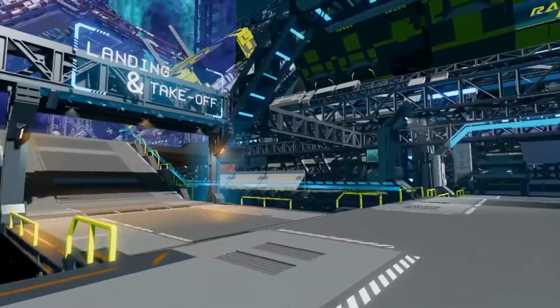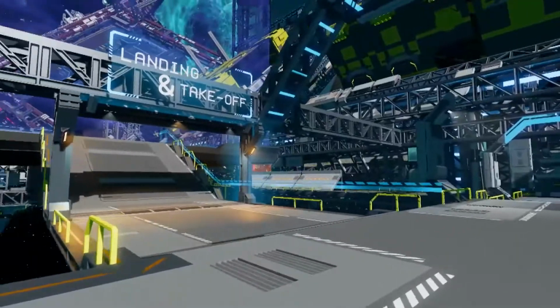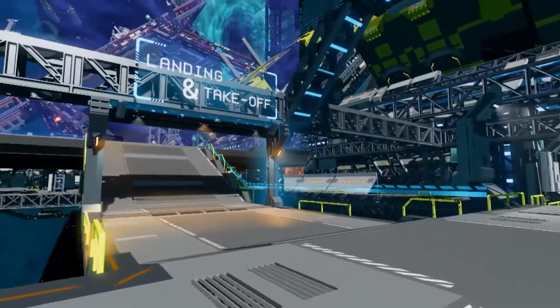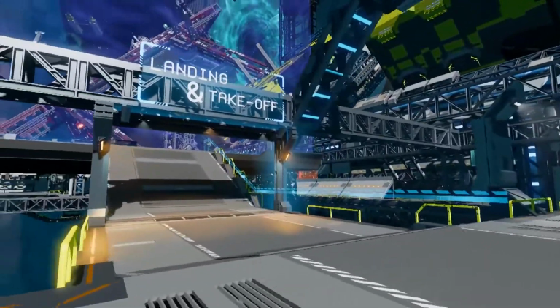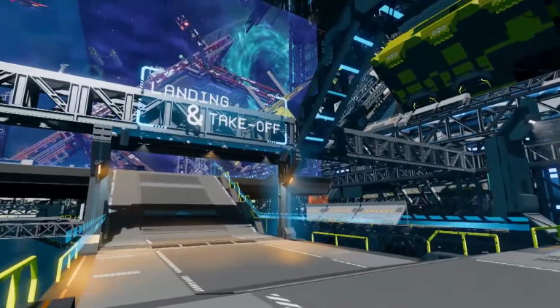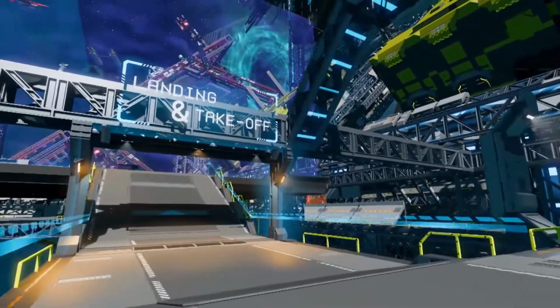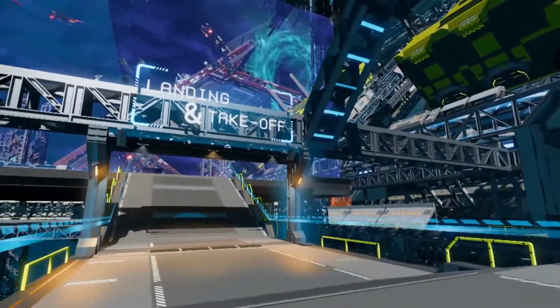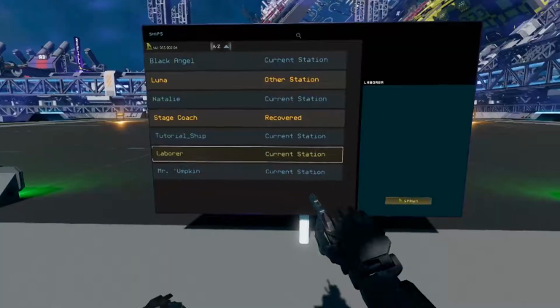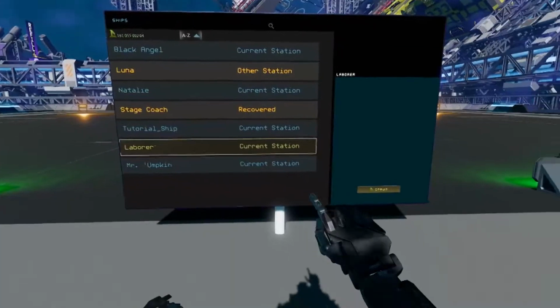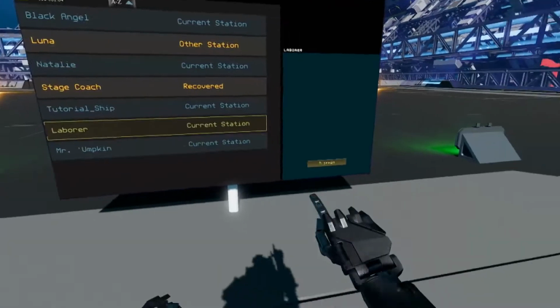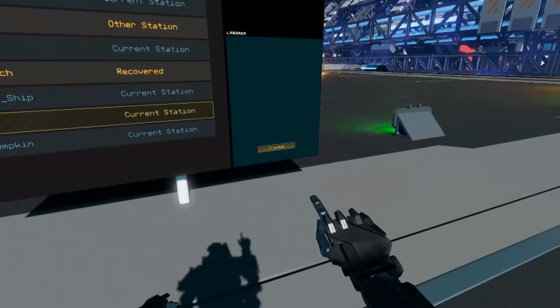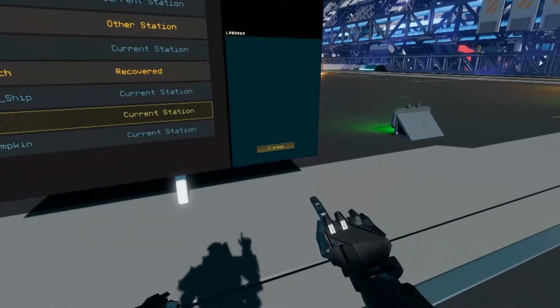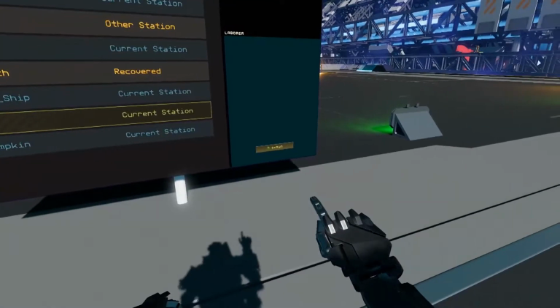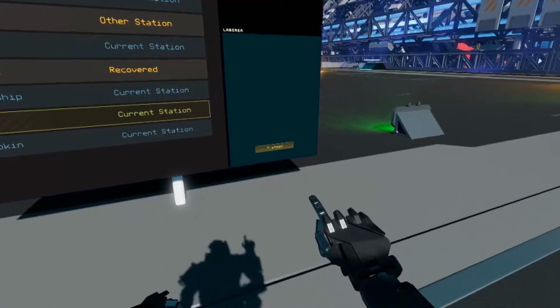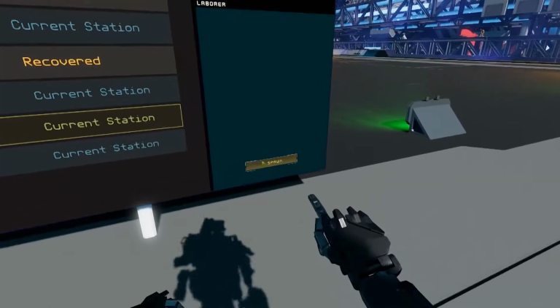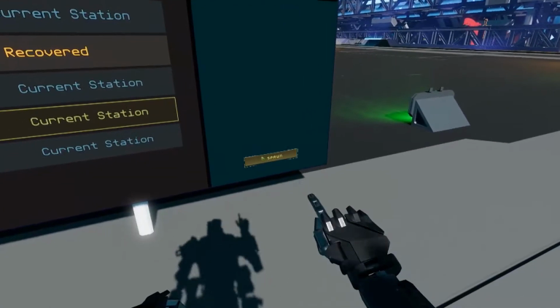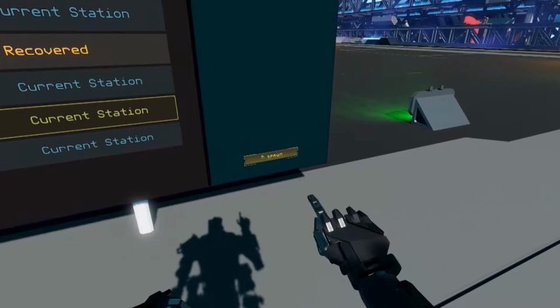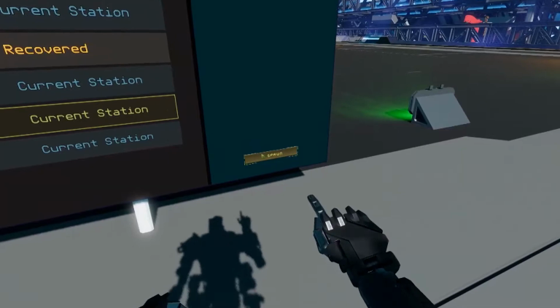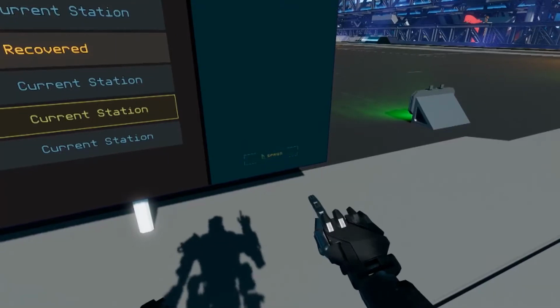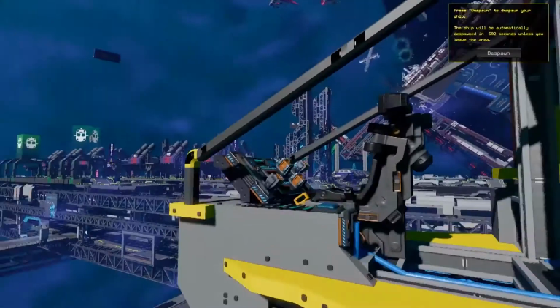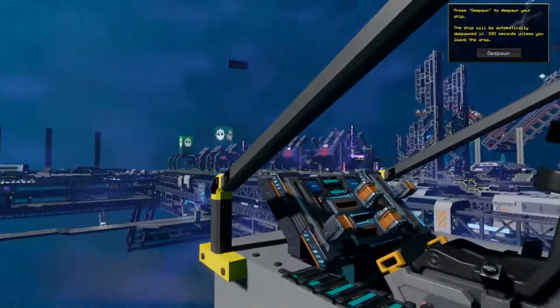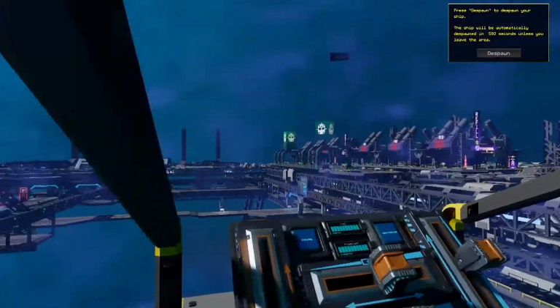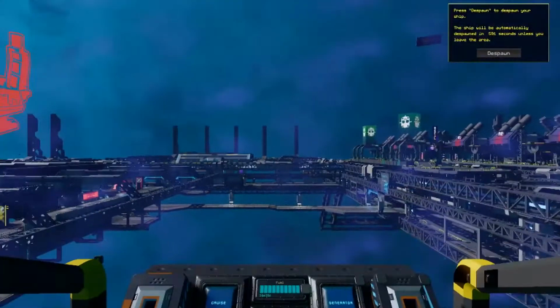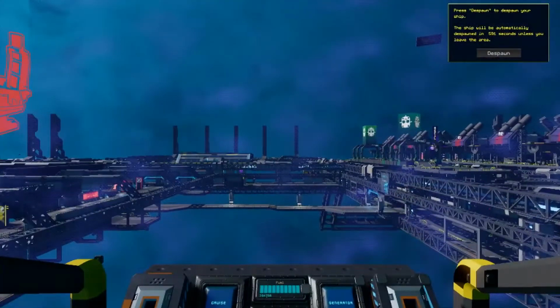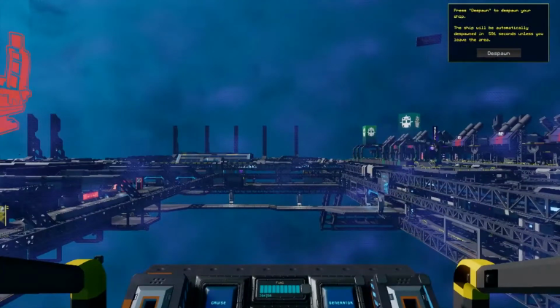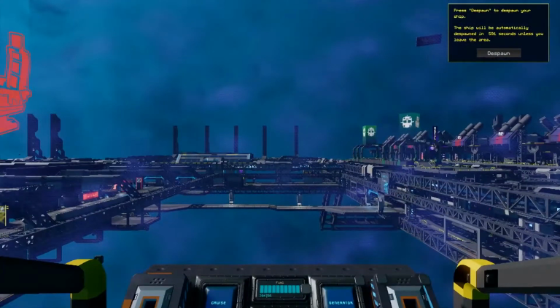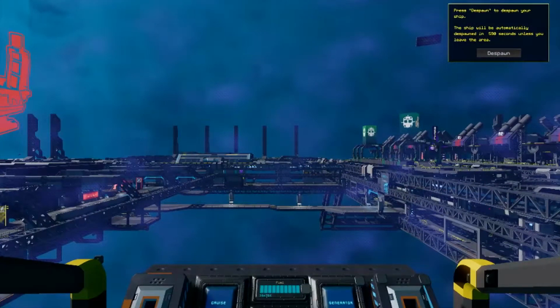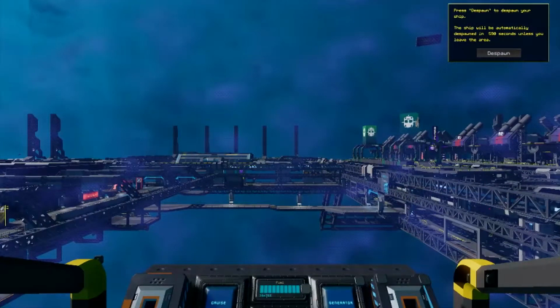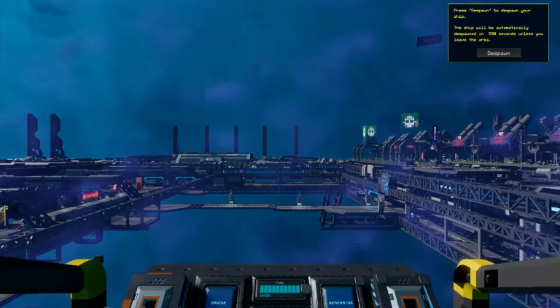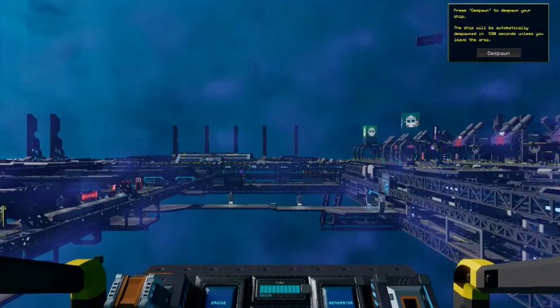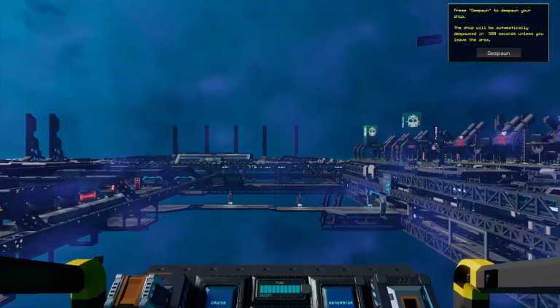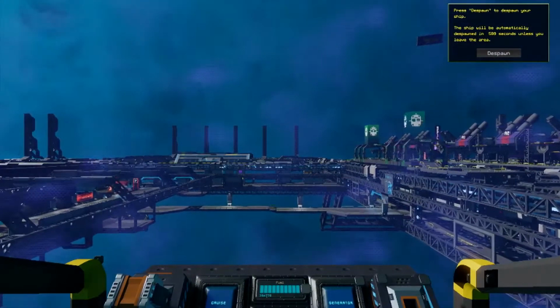To get started on your journey, head over to a ship spawning terminal and spawn your ship. Then set a course for the large blue foggy wall.